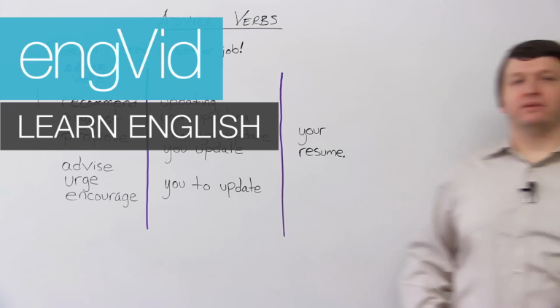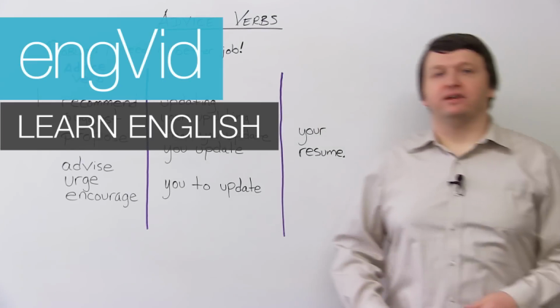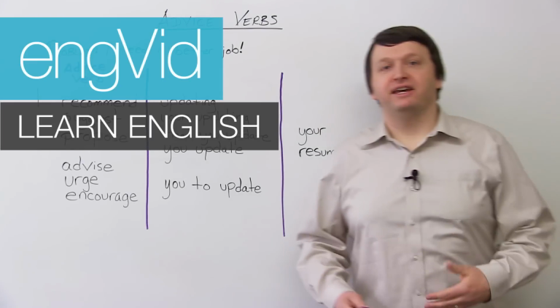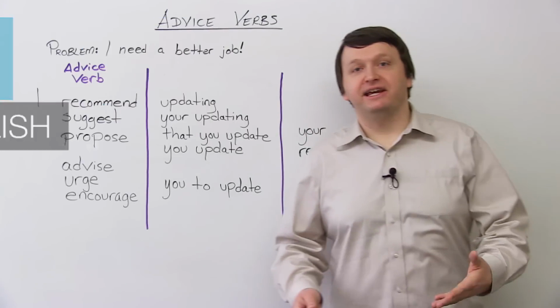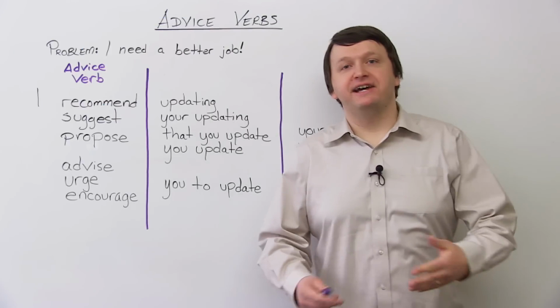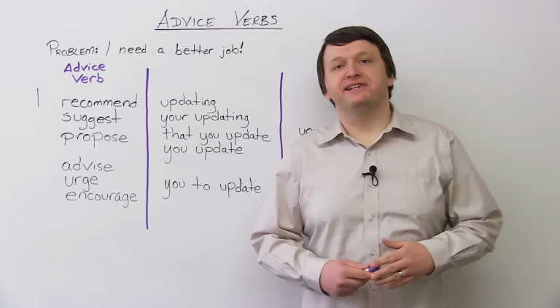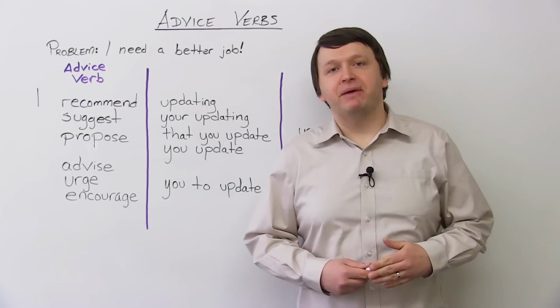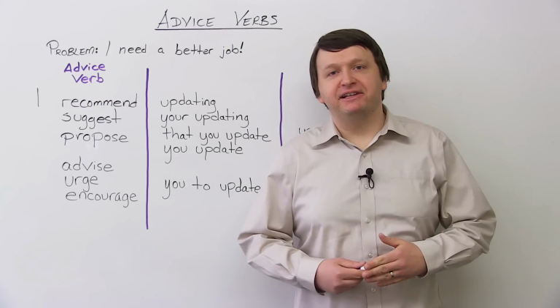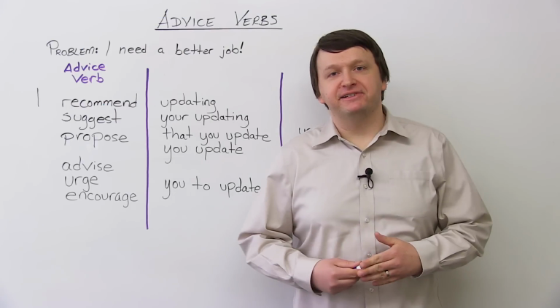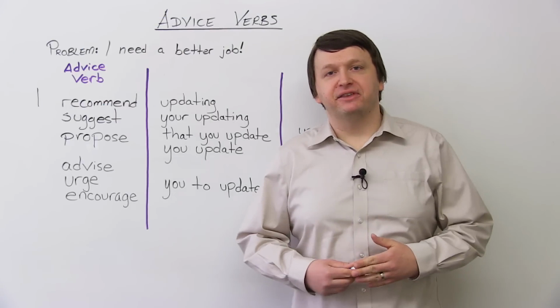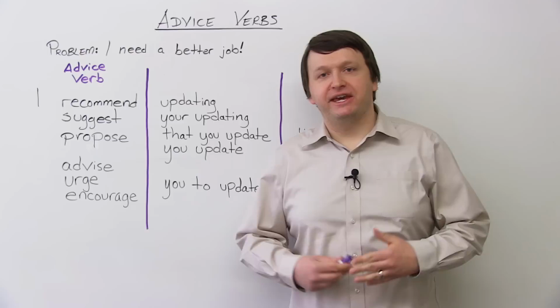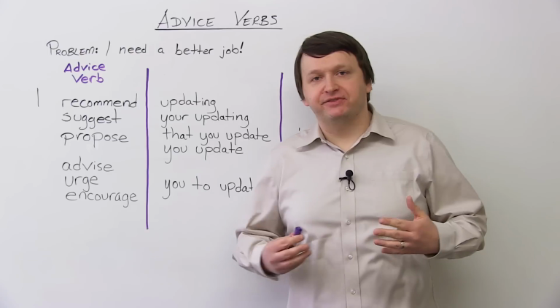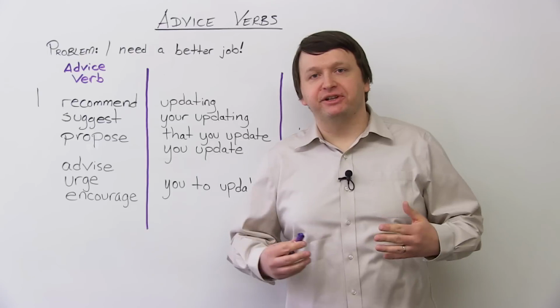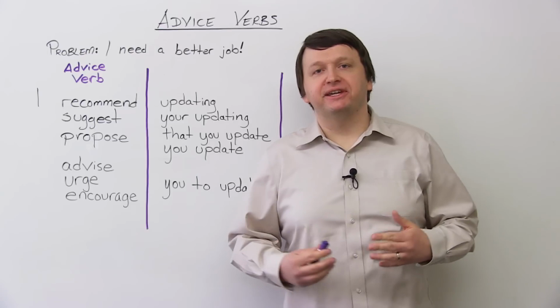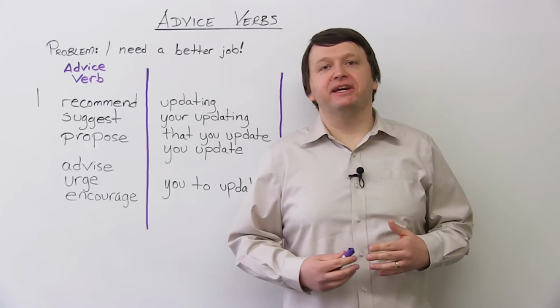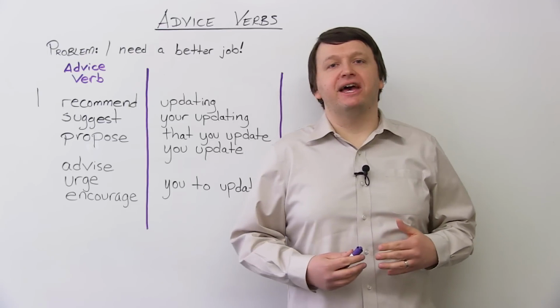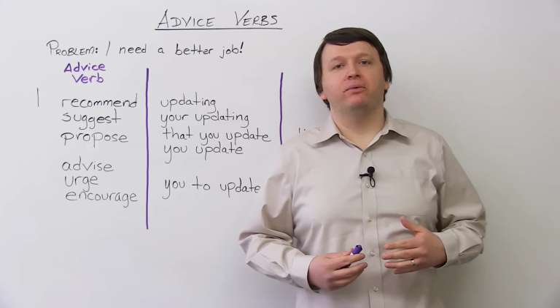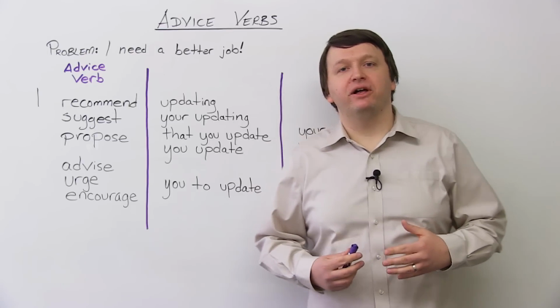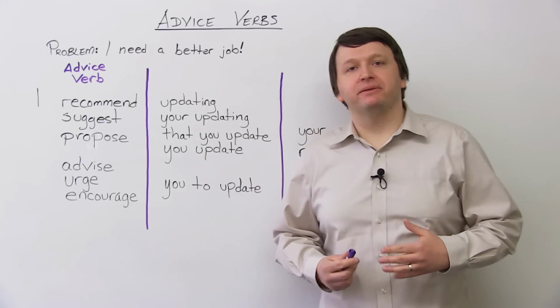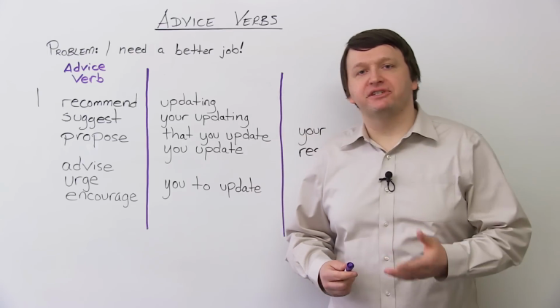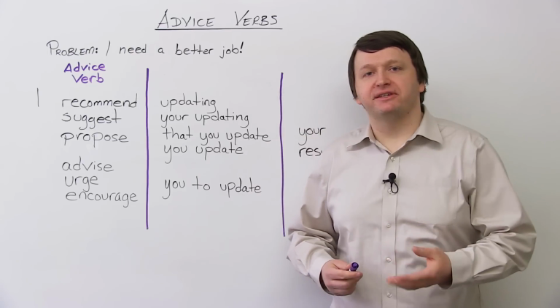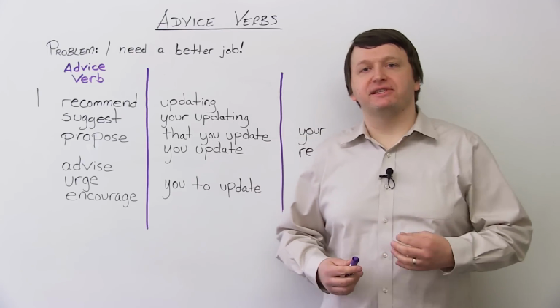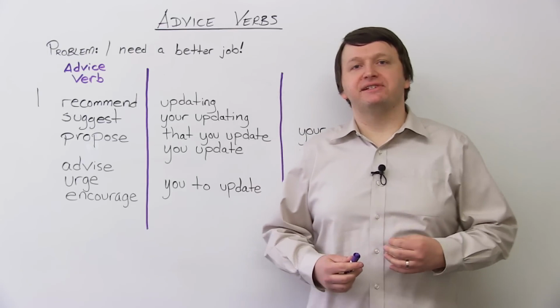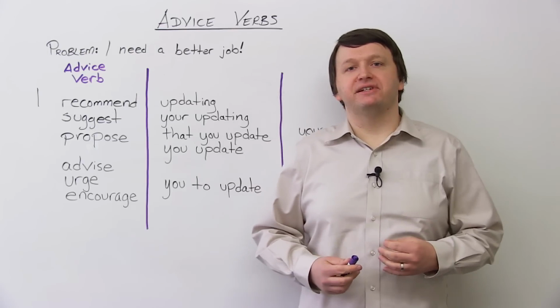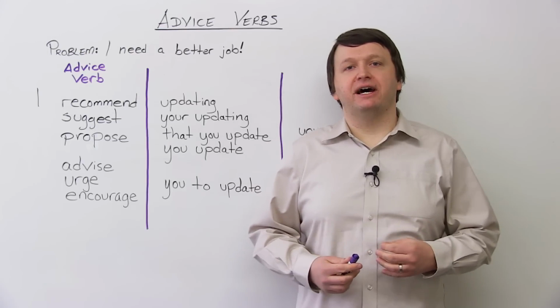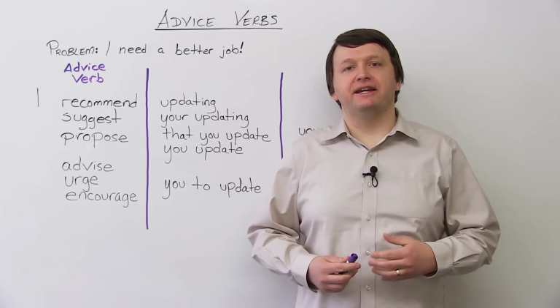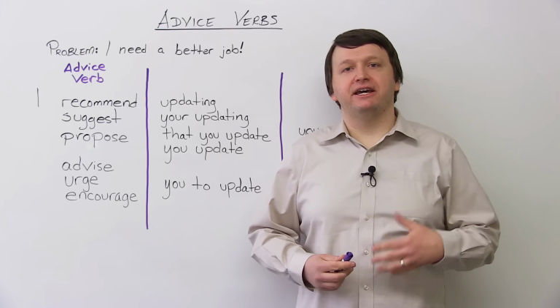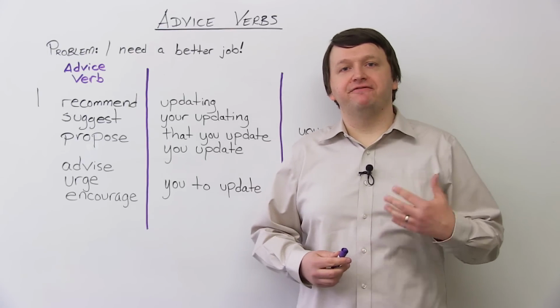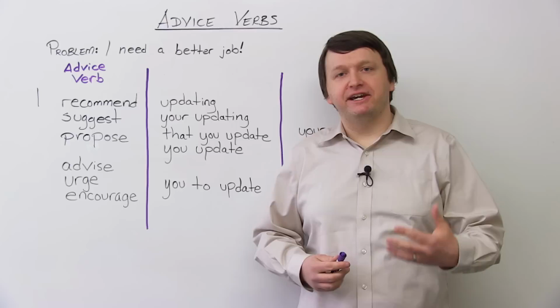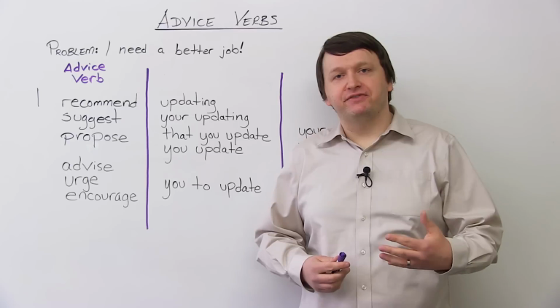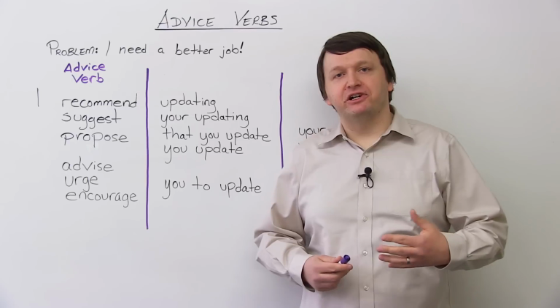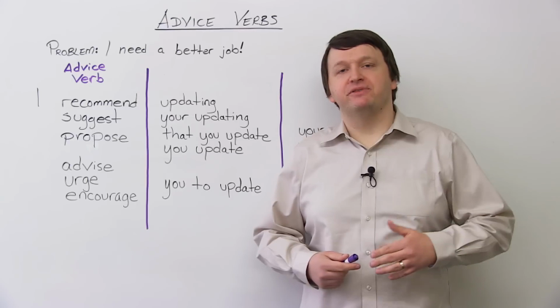Hey guys, I'm Alex. Thanks for clicking and welcome to this lesson on advice verbs.